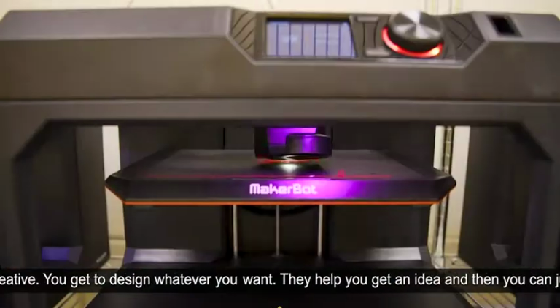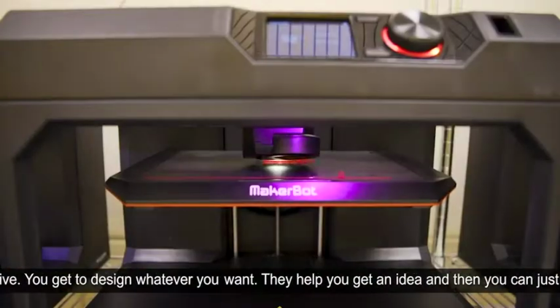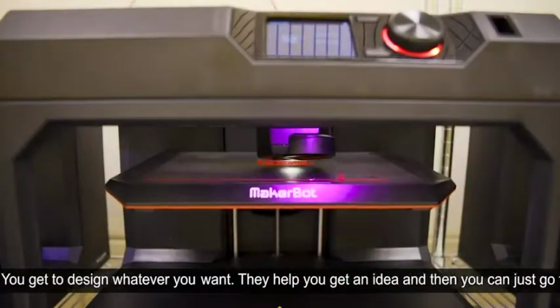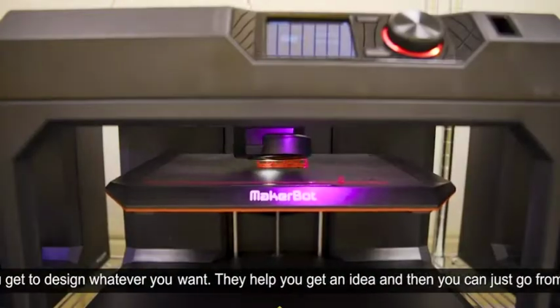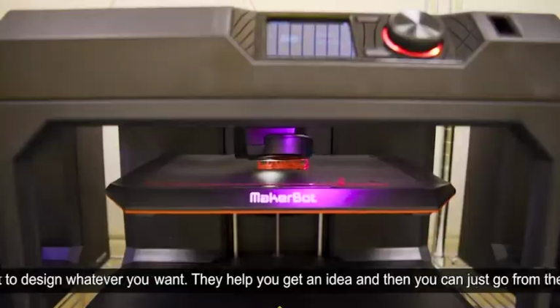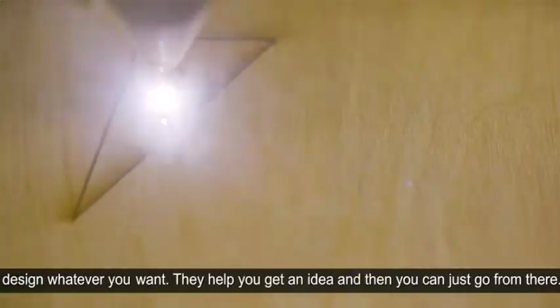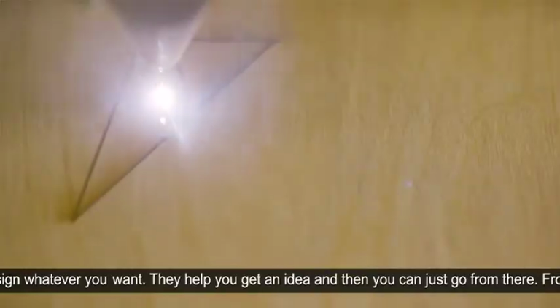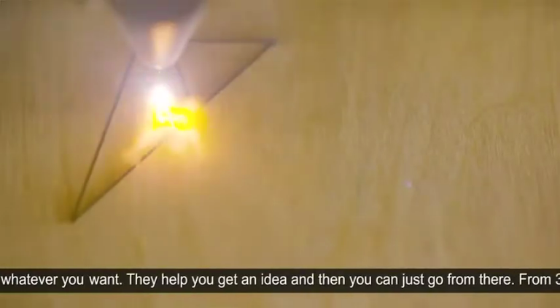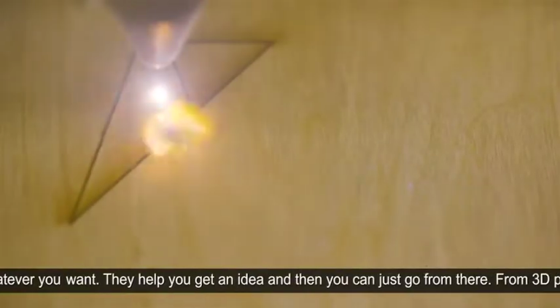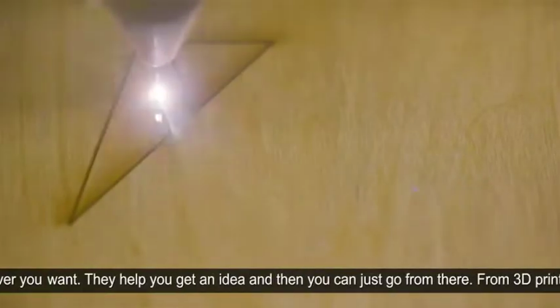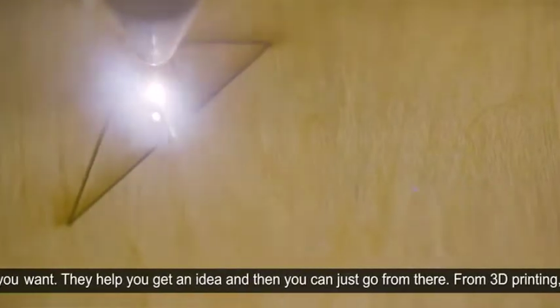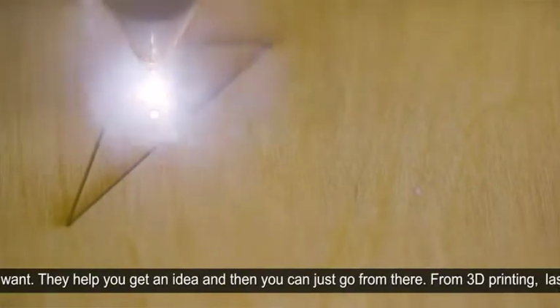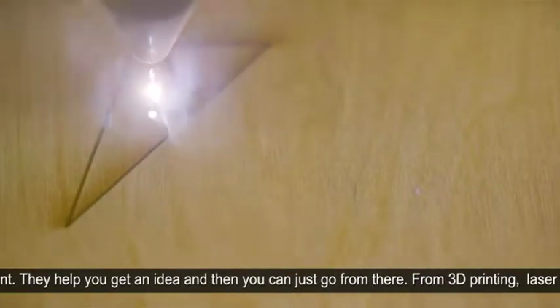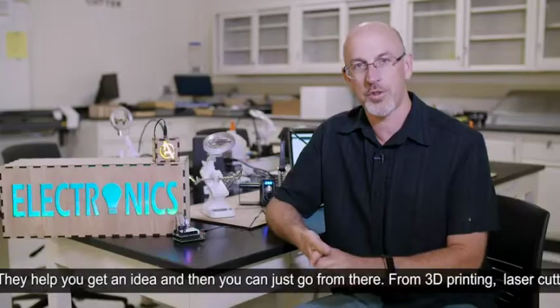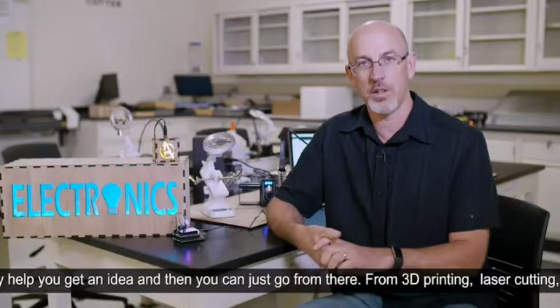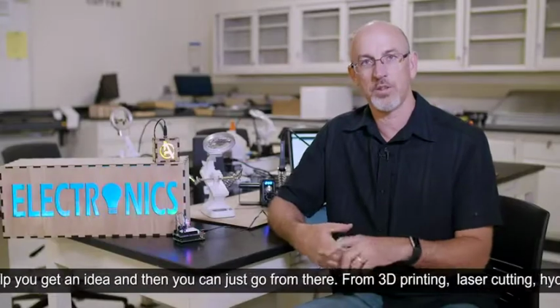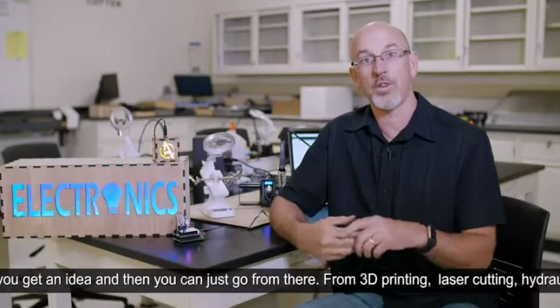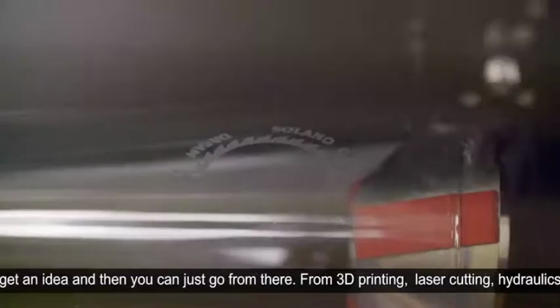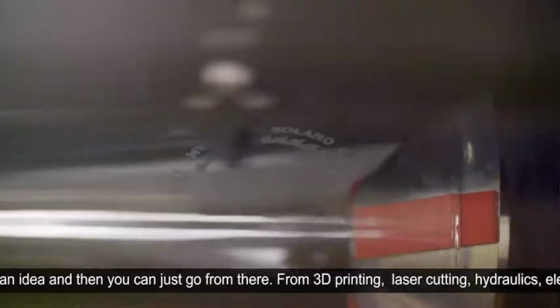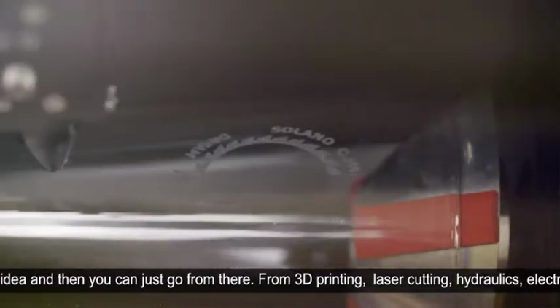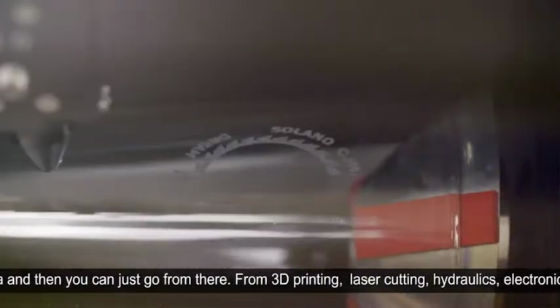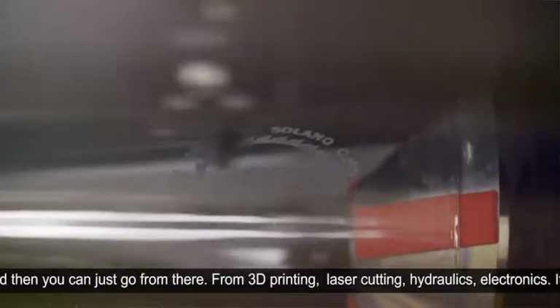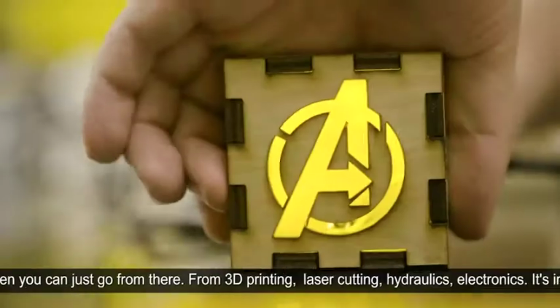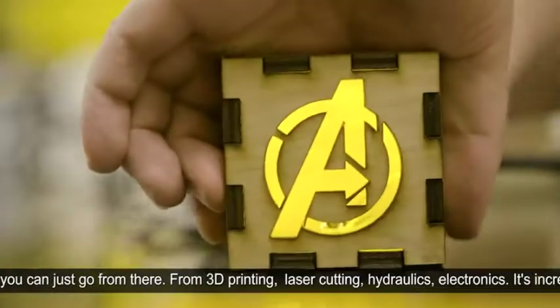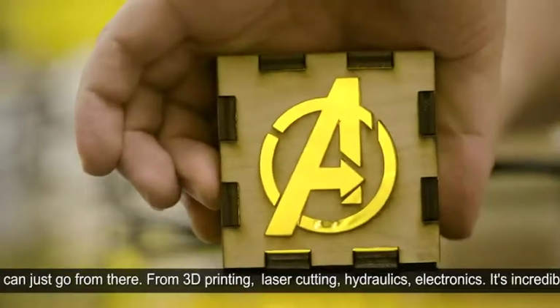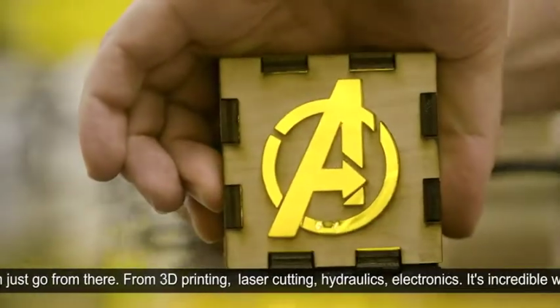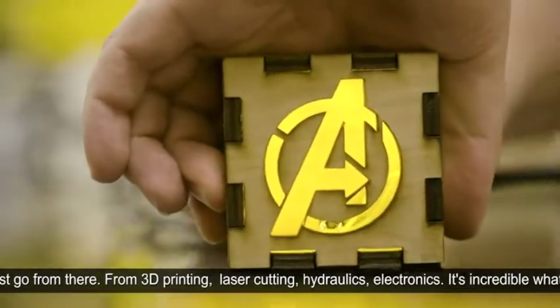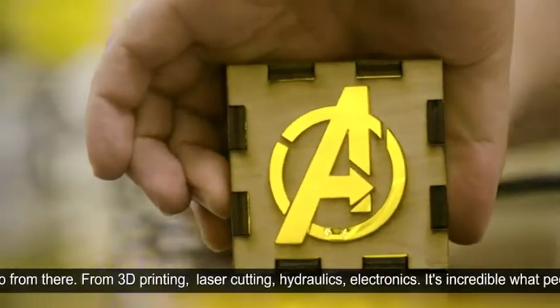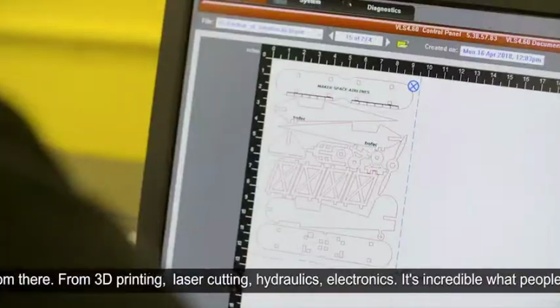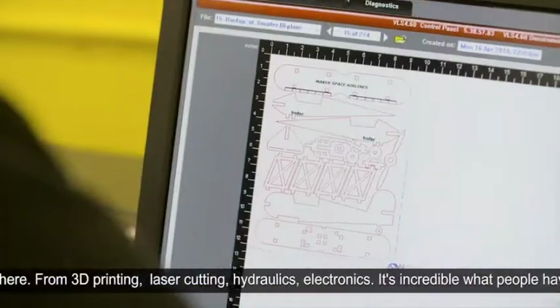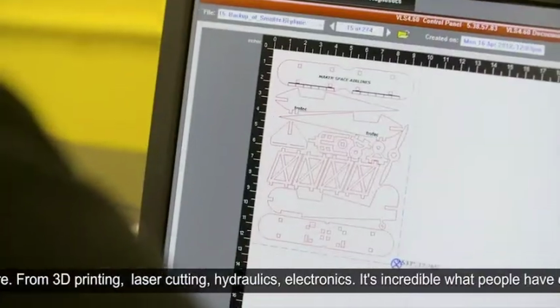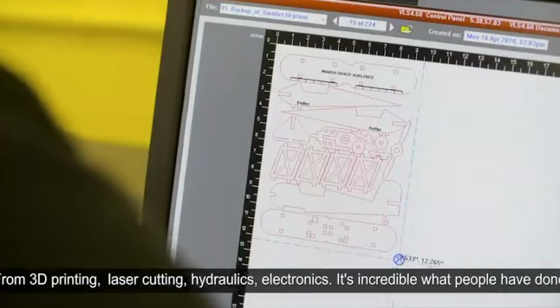From 3D printing, laser cutting, hydraulics, electronics — it's incredible what people have done.